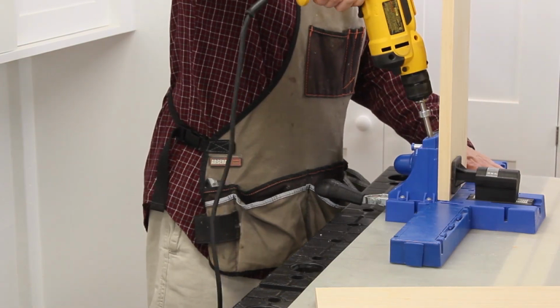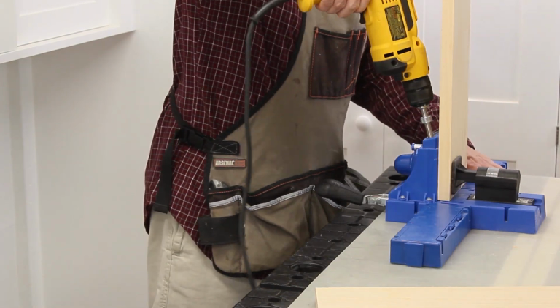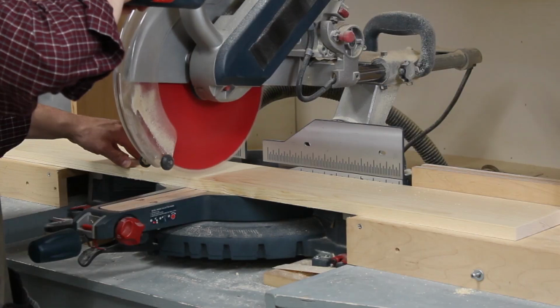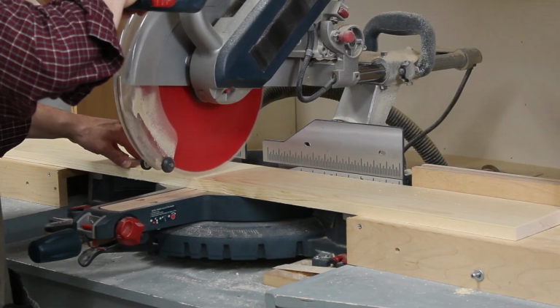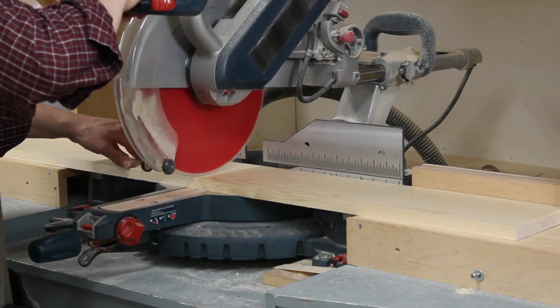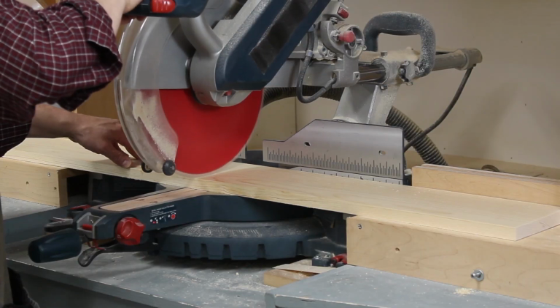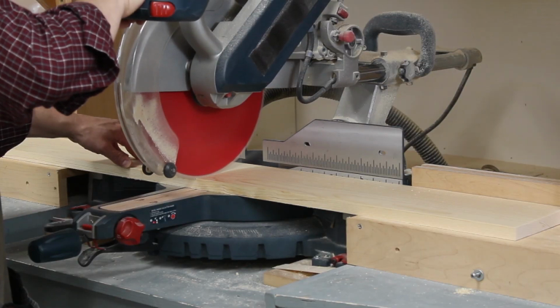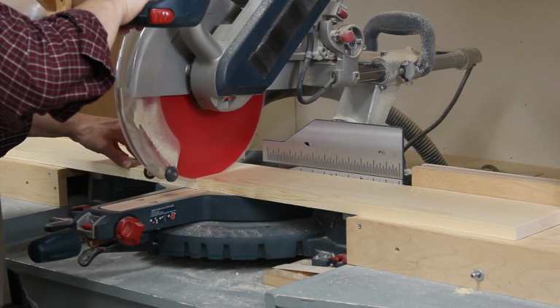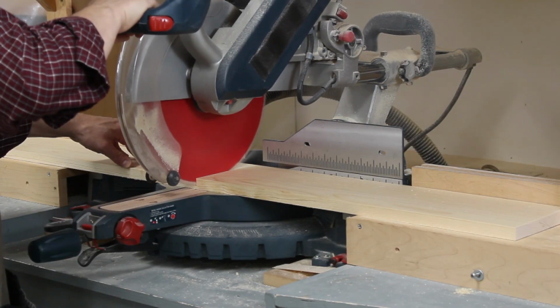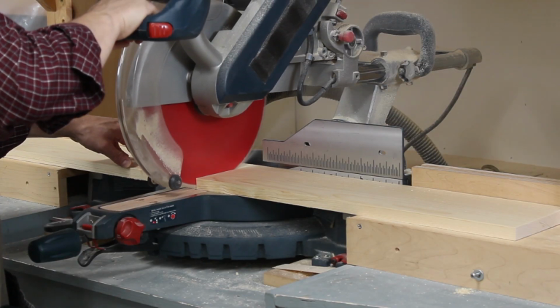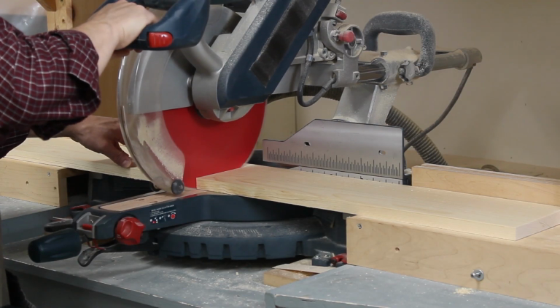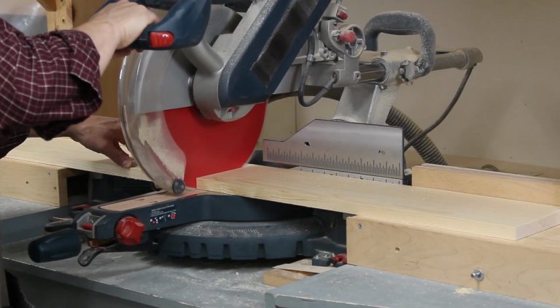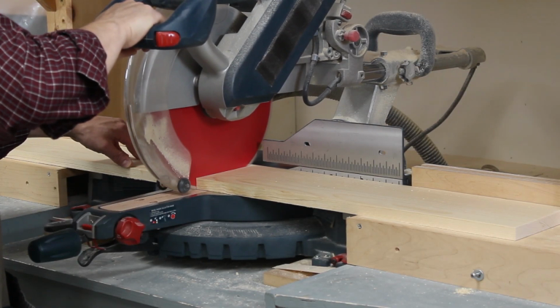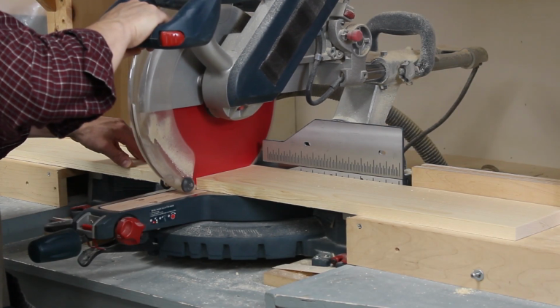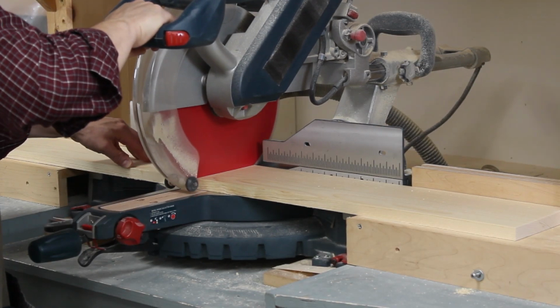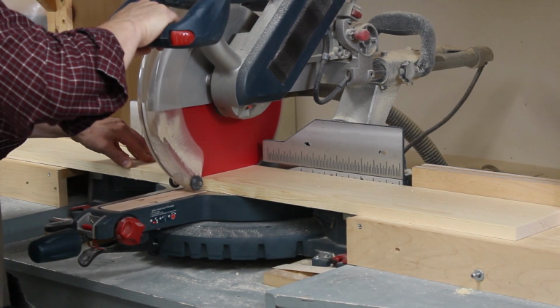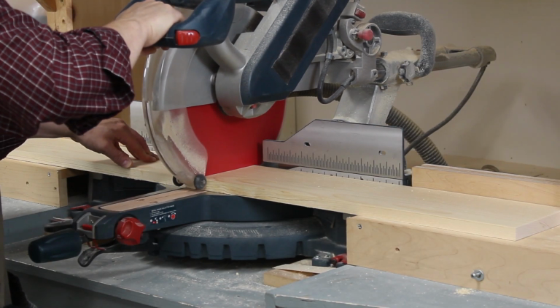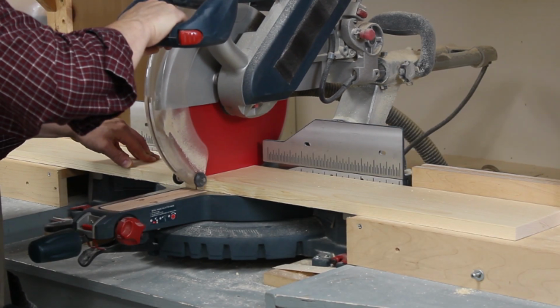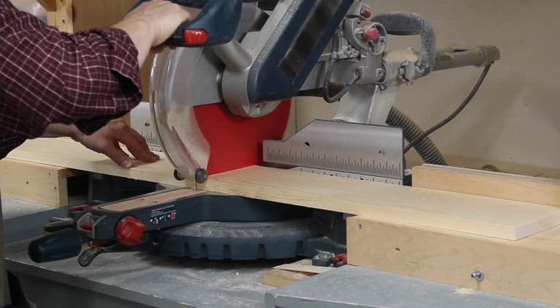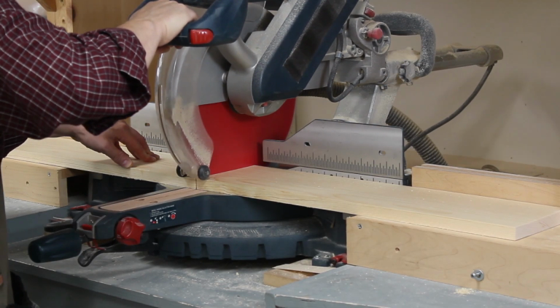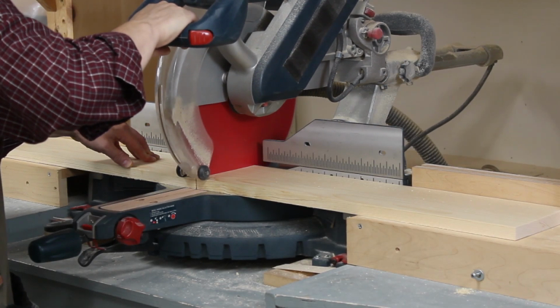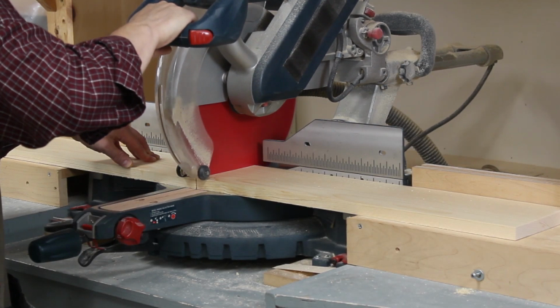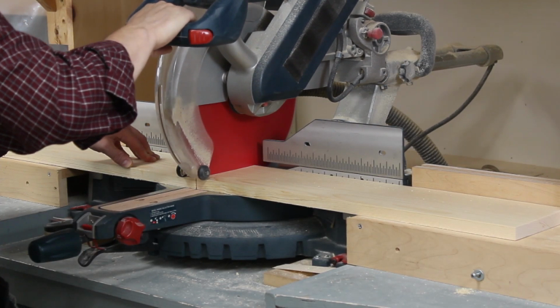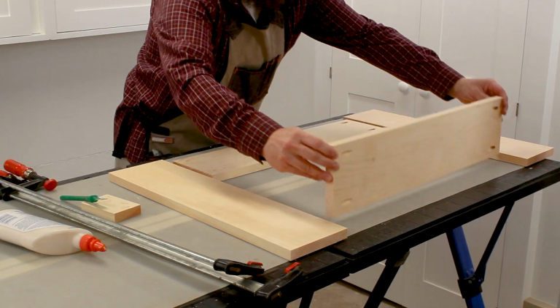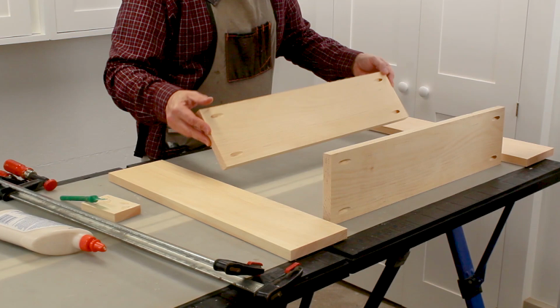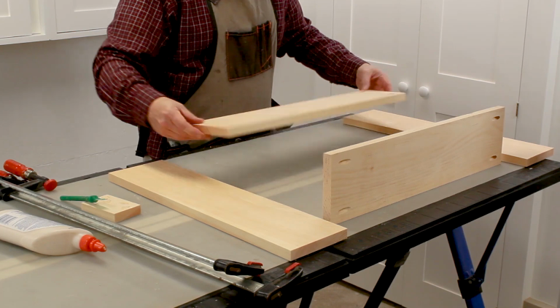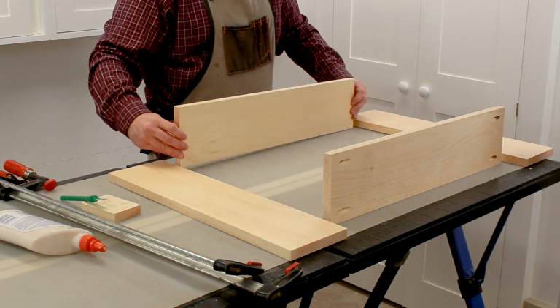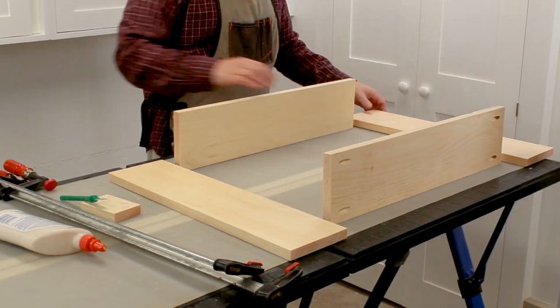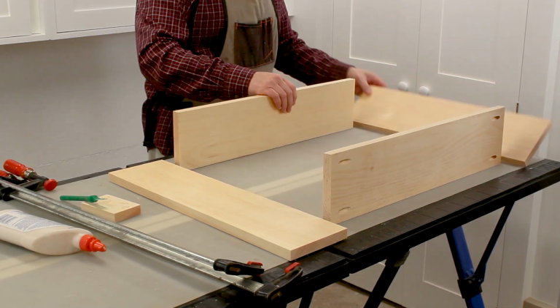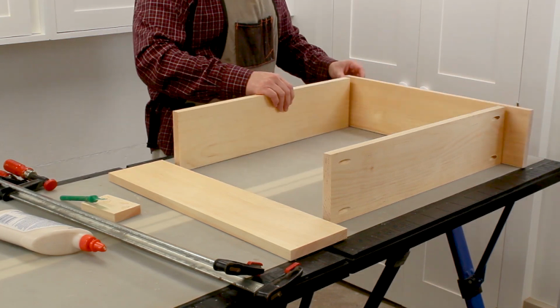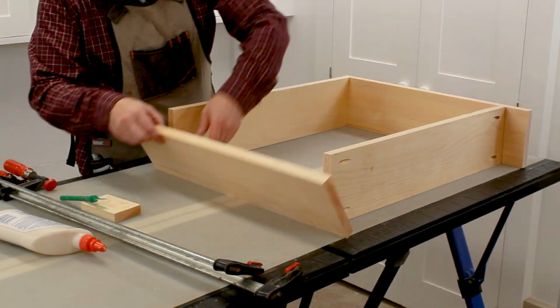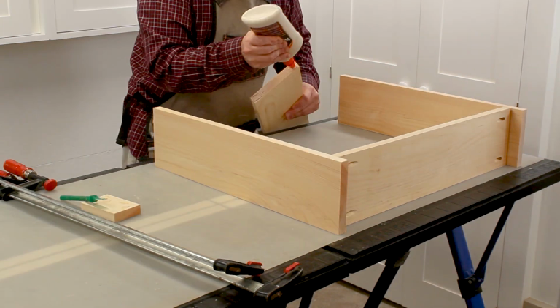Then I cut some pieces of 1 by 6 for the sides. Now it's time for some assembly.